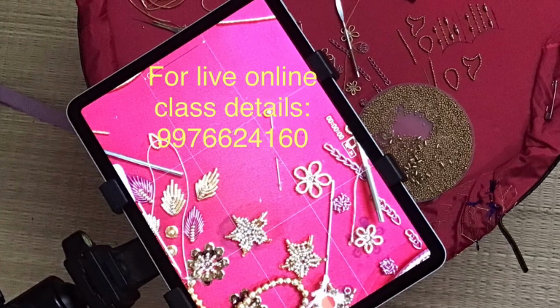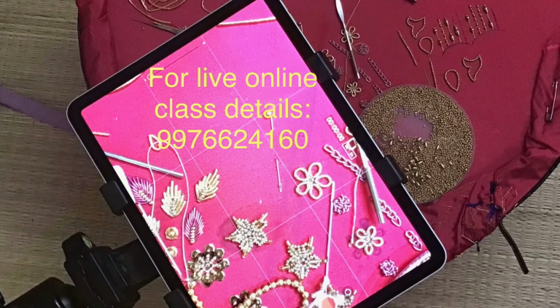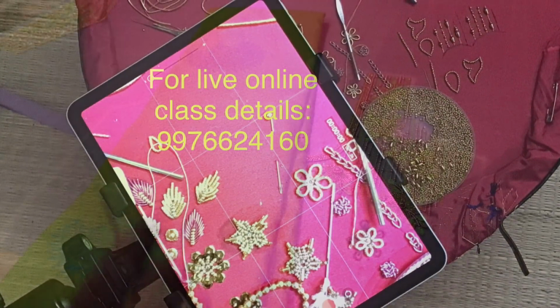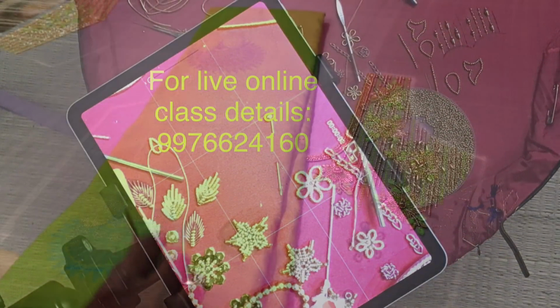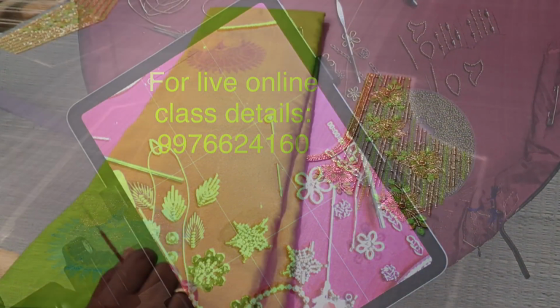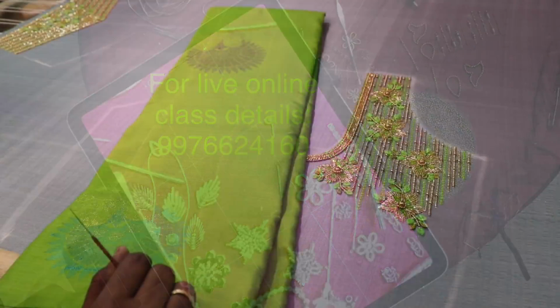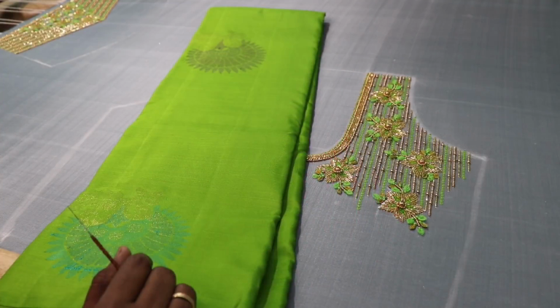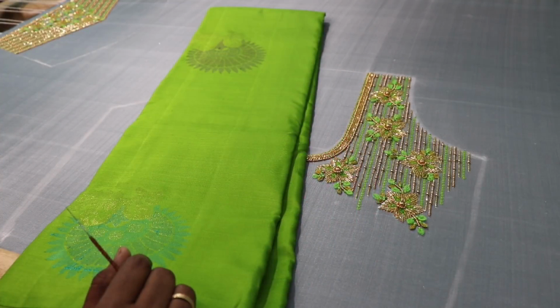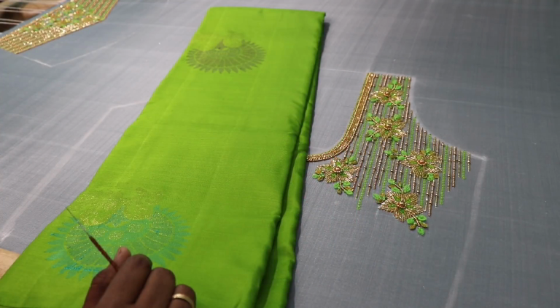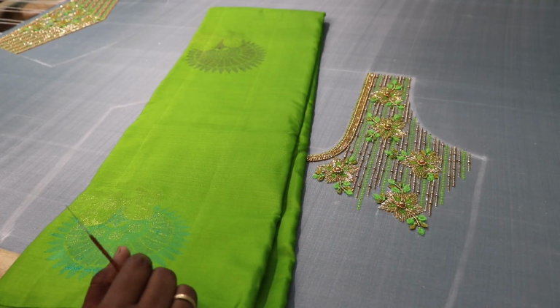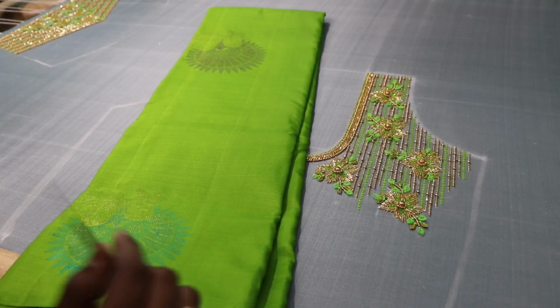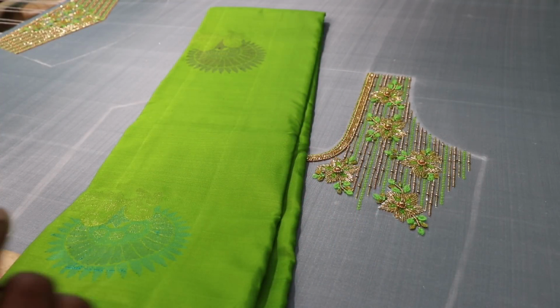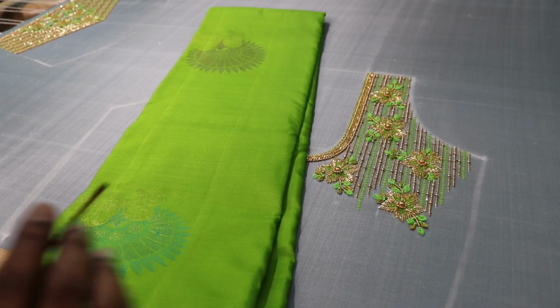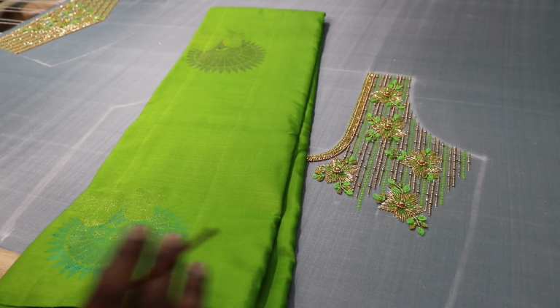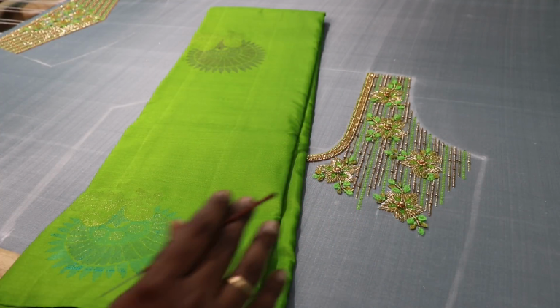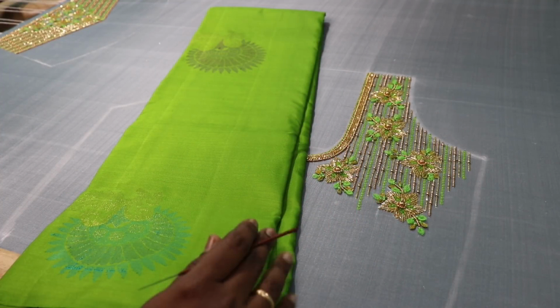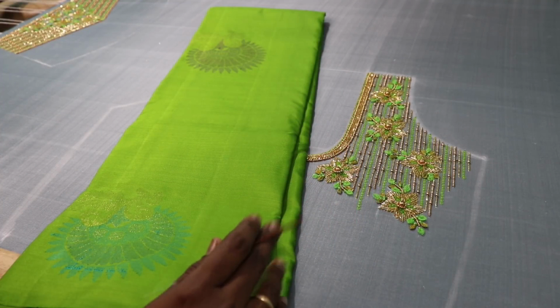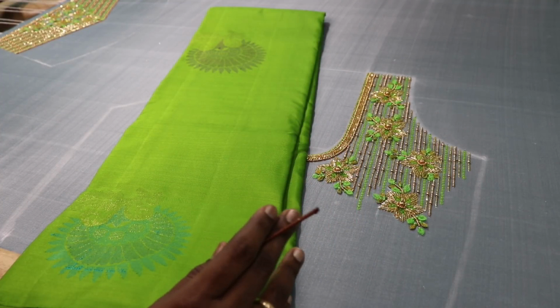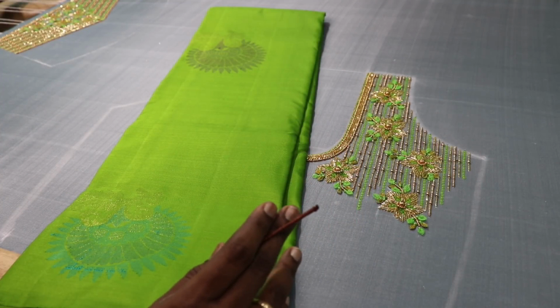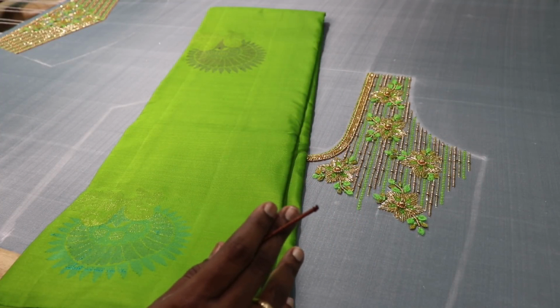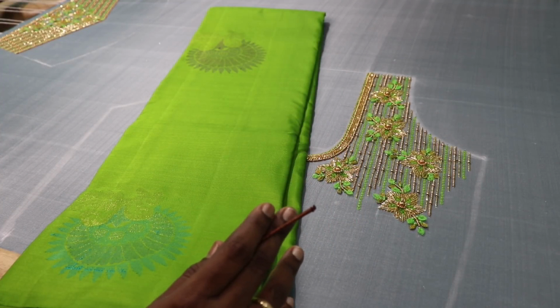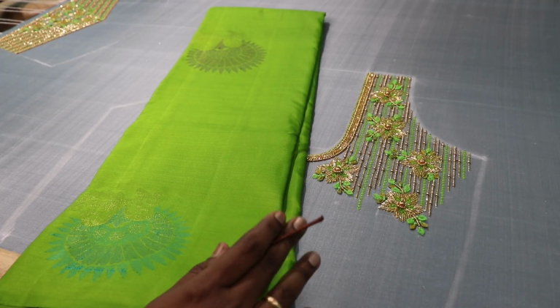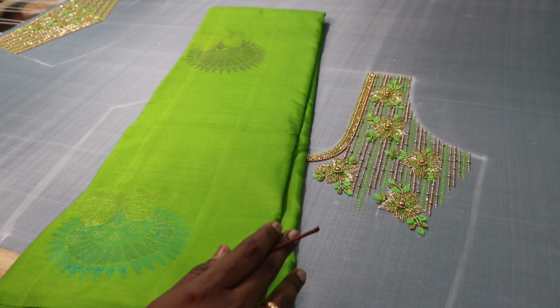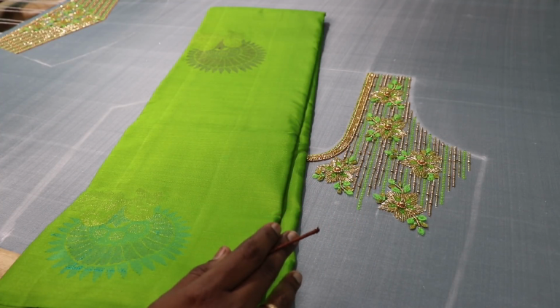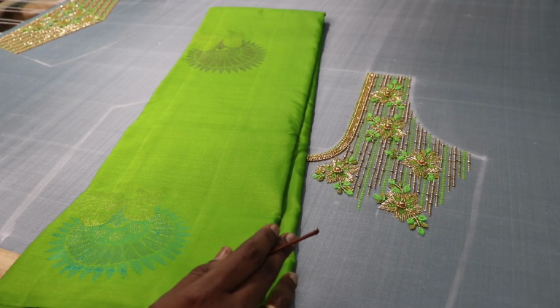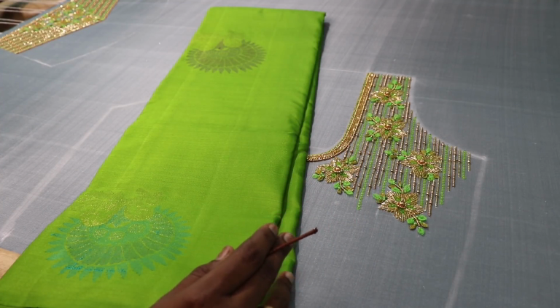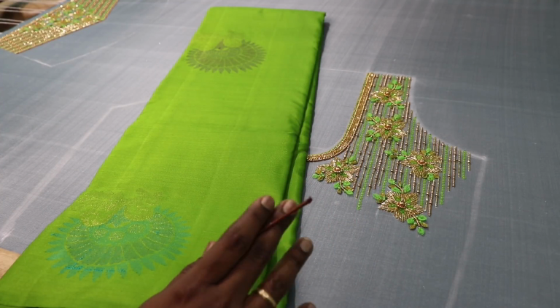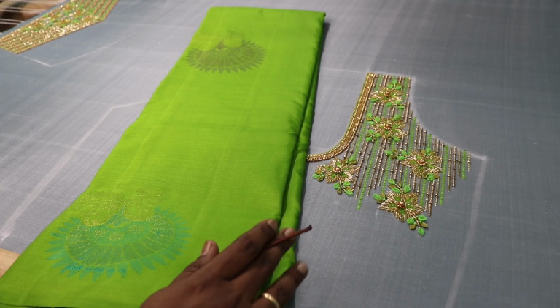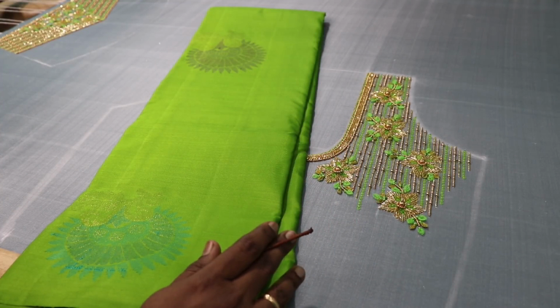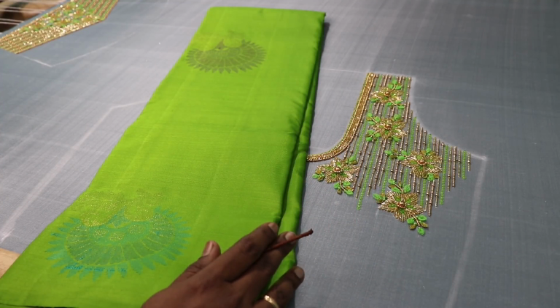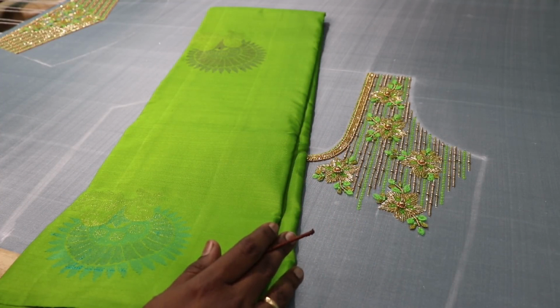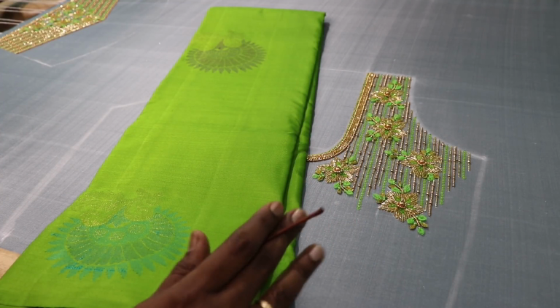Hello friends, welcome to Unique Designers. This is a video explaining a finished blouse.